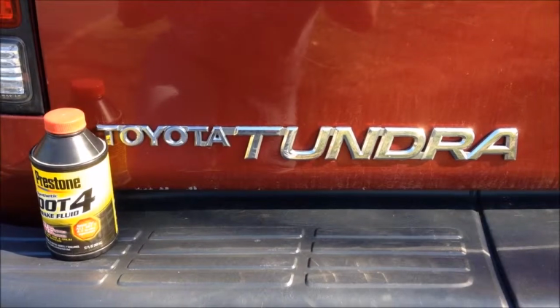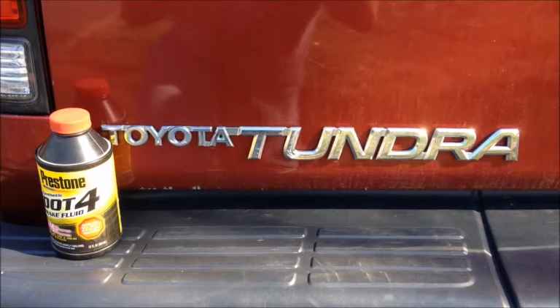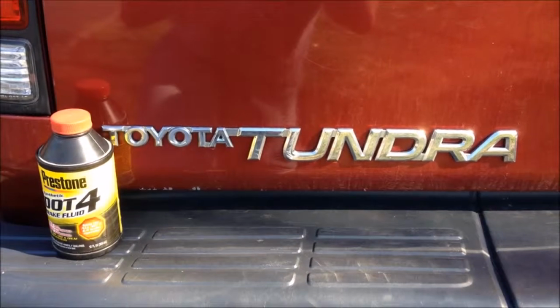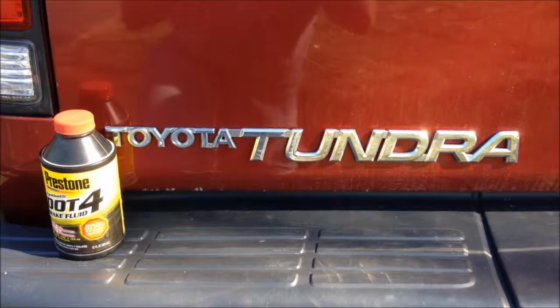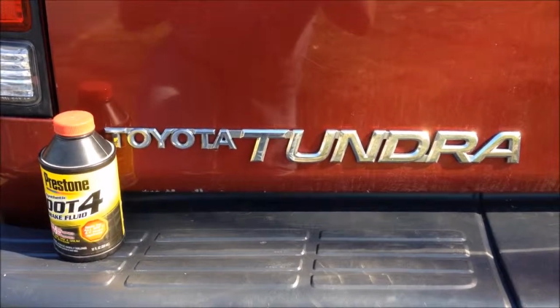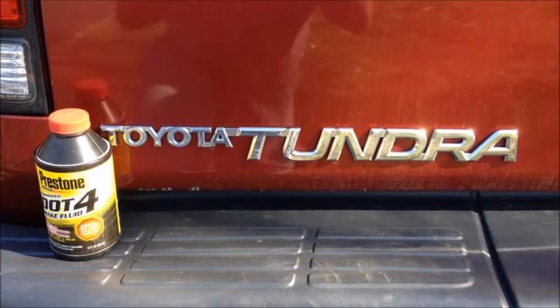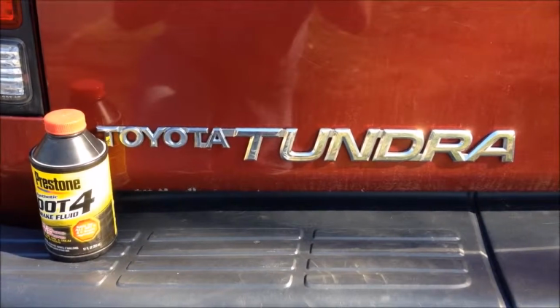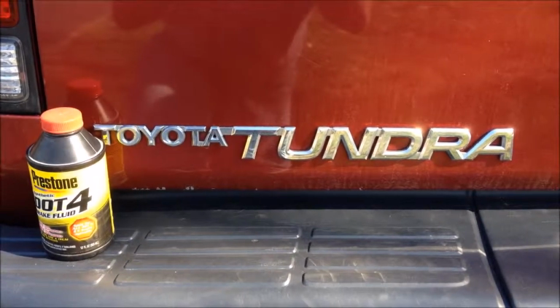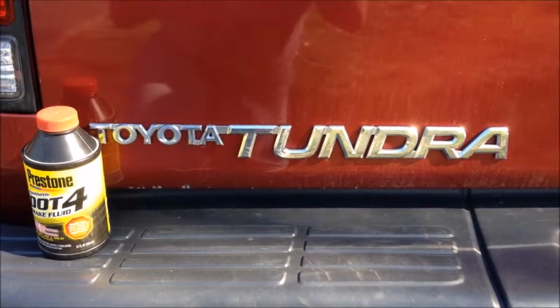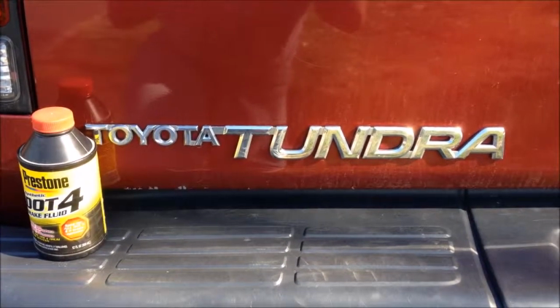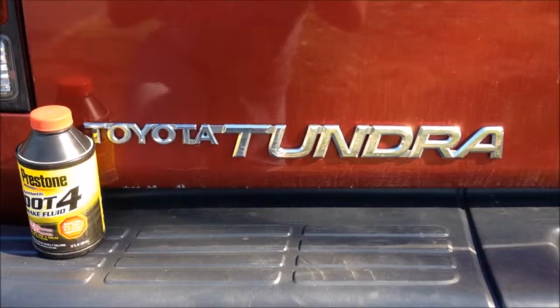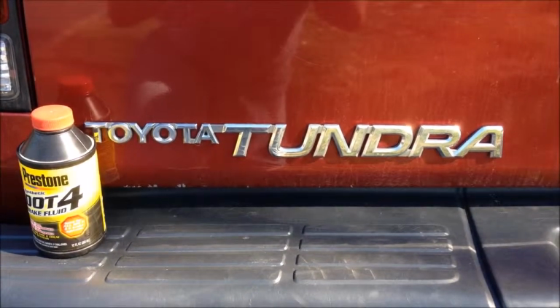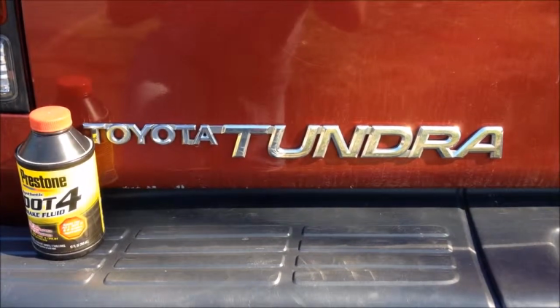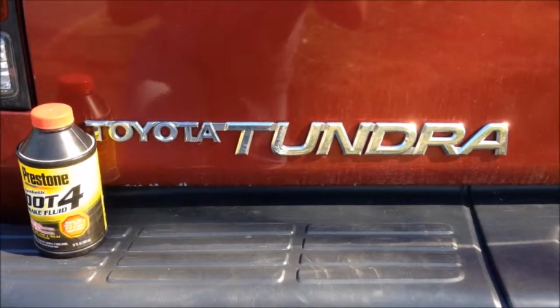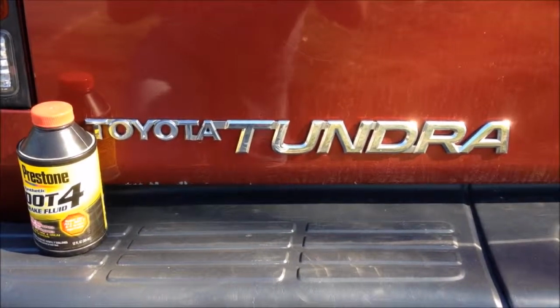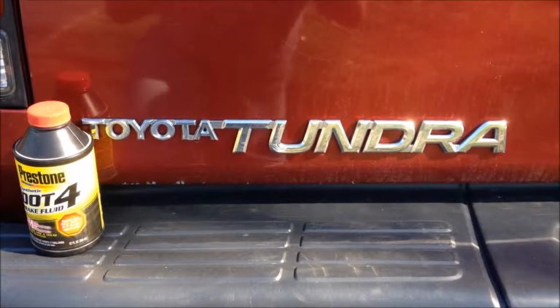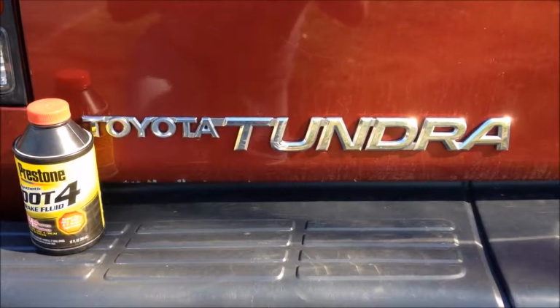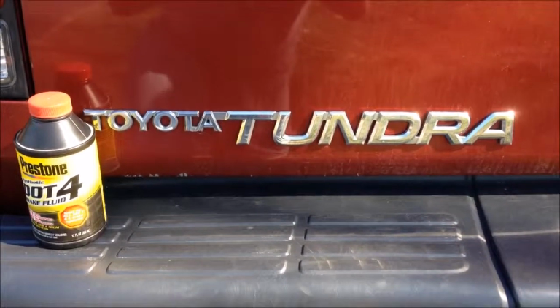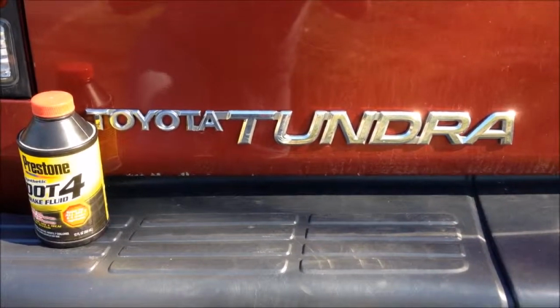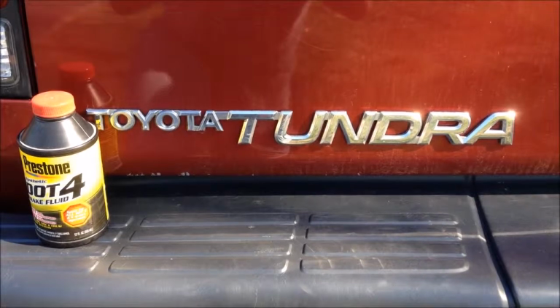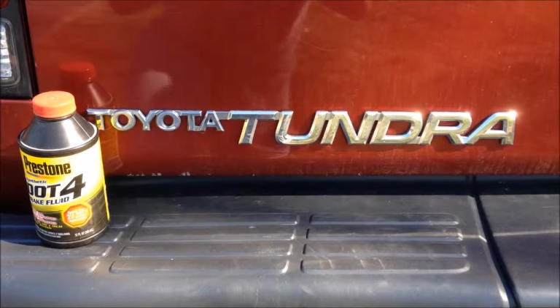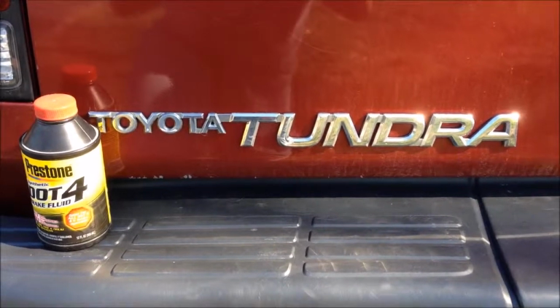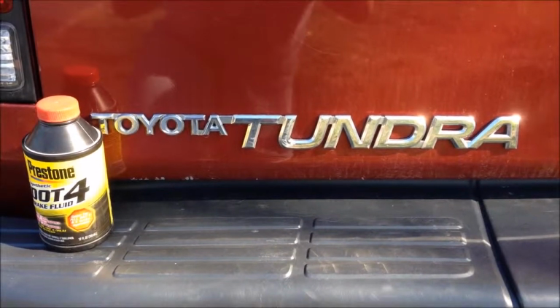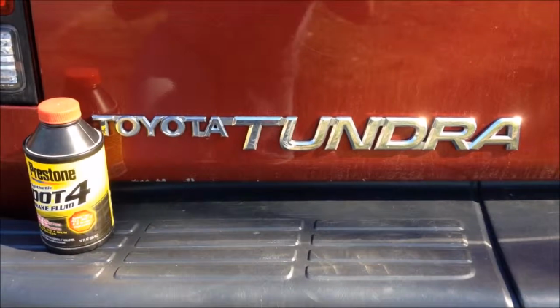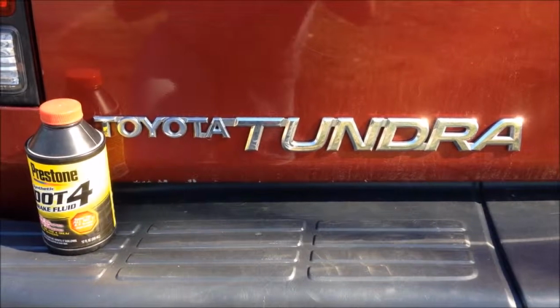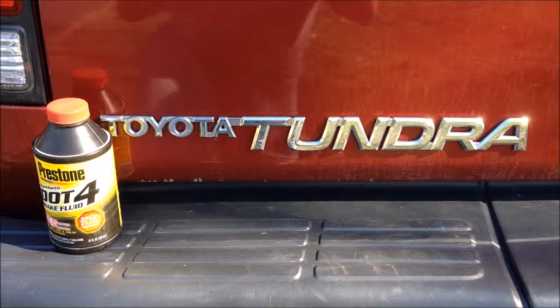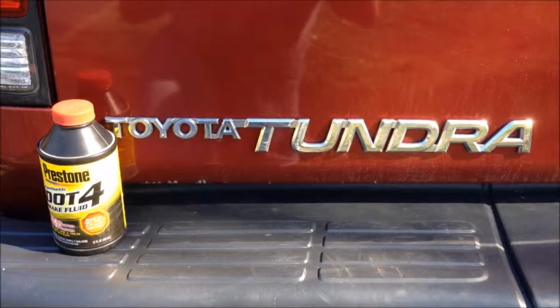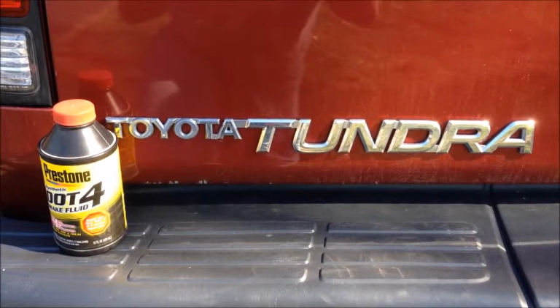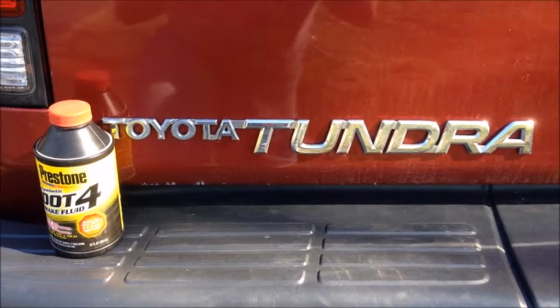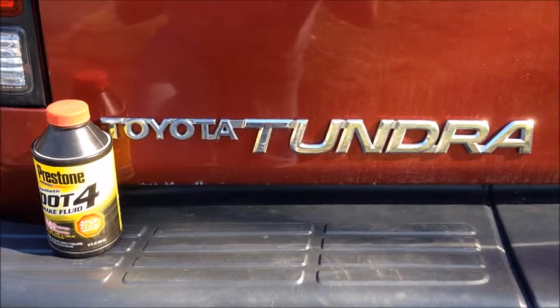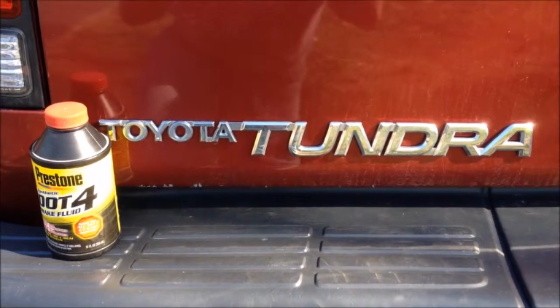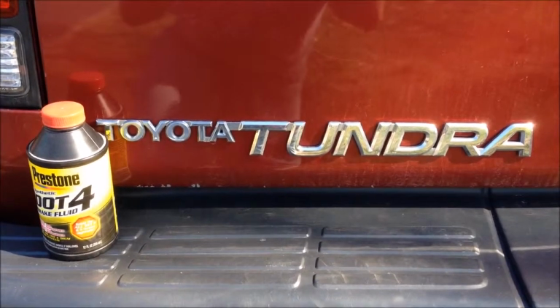Today we're going to be topping off the brake fluid in the 2002 Toyota Tundra. Let's get started.